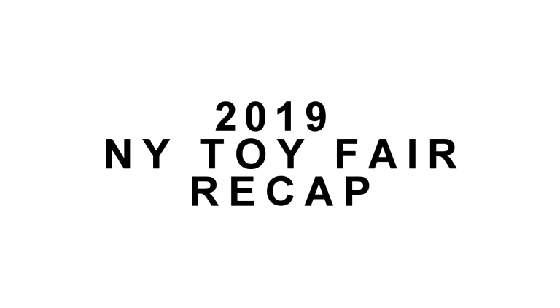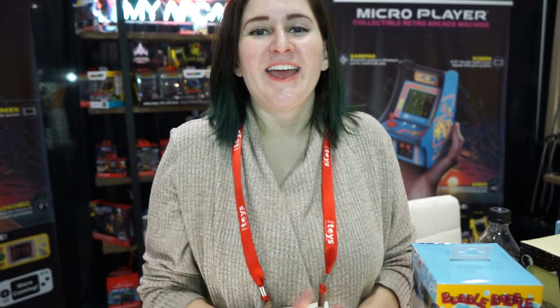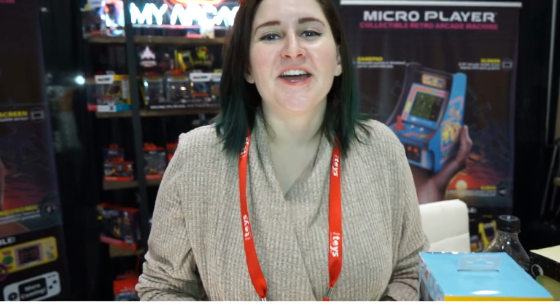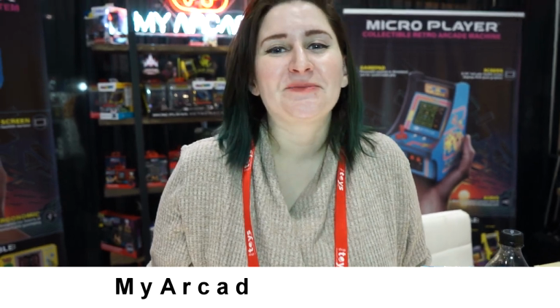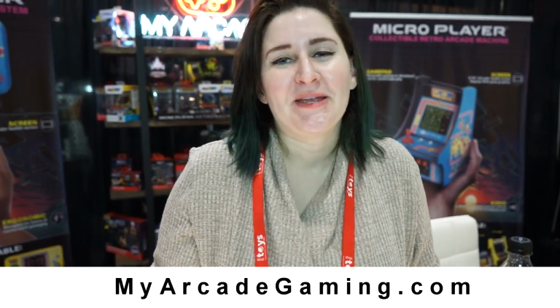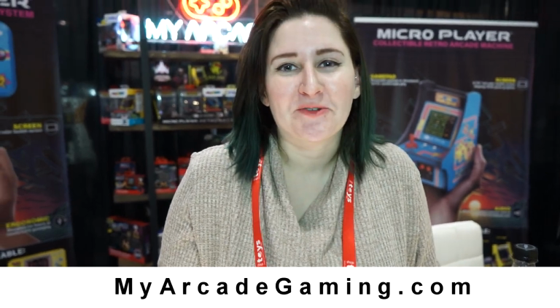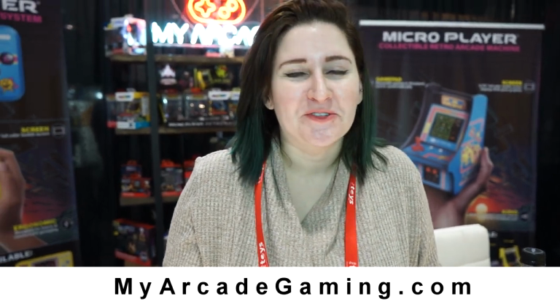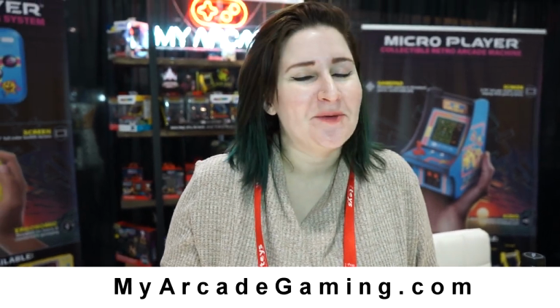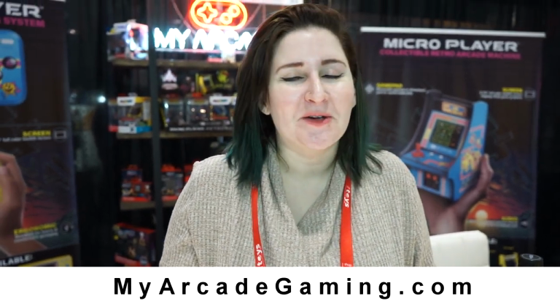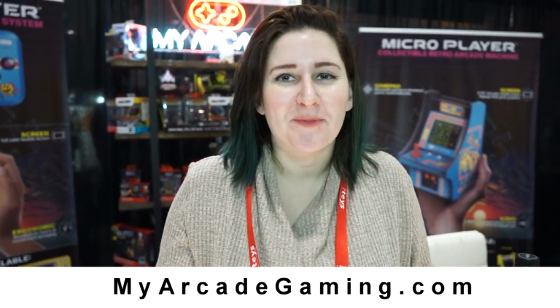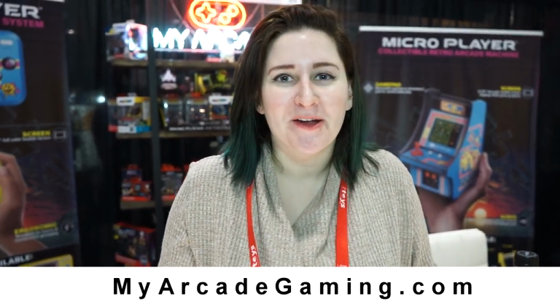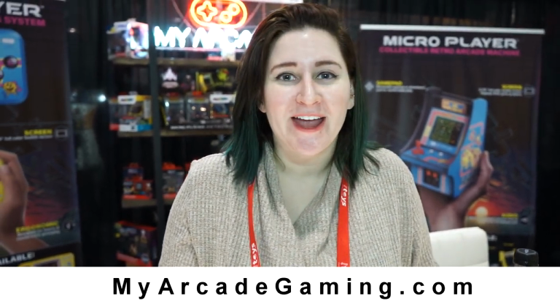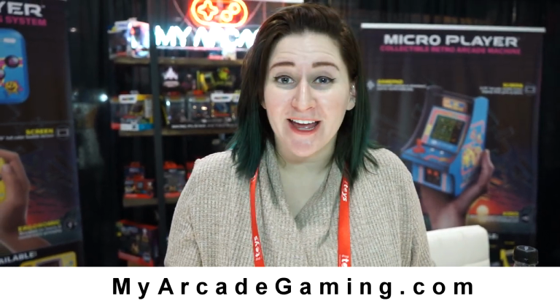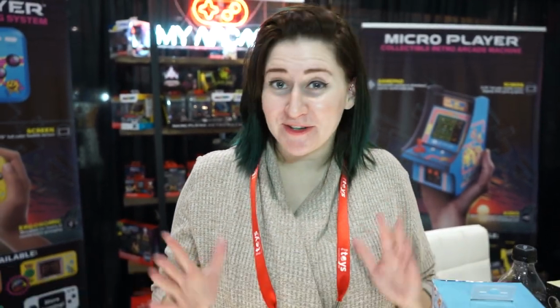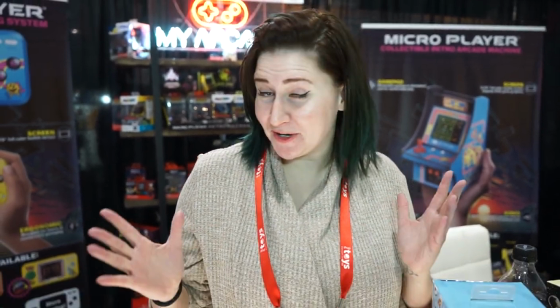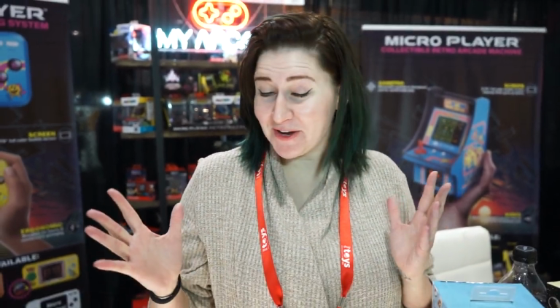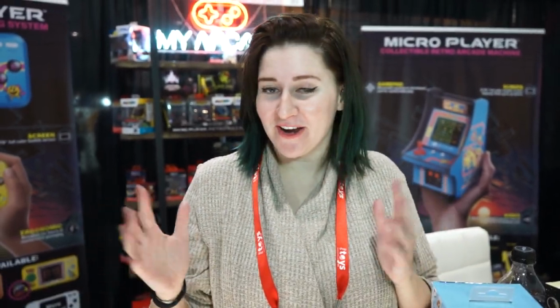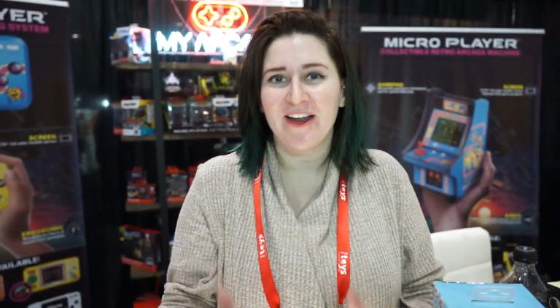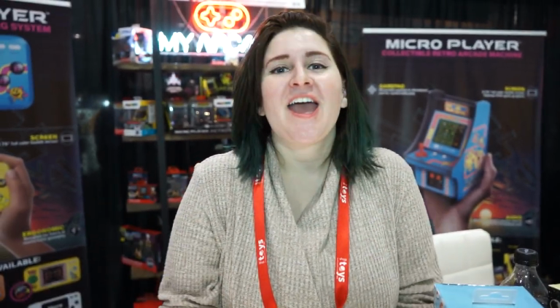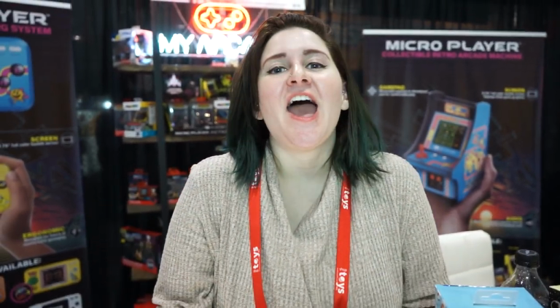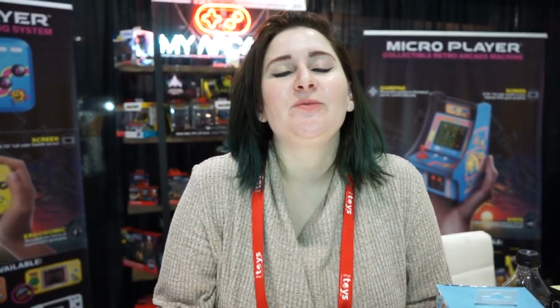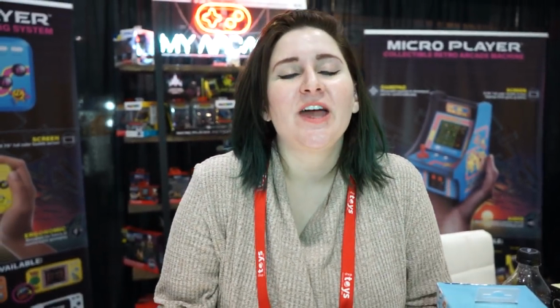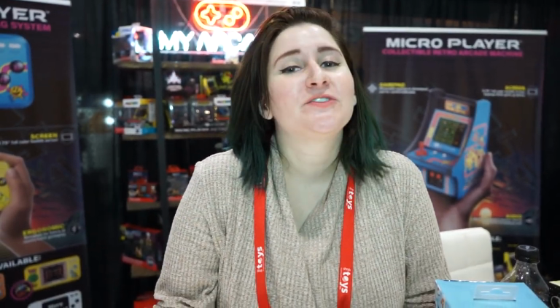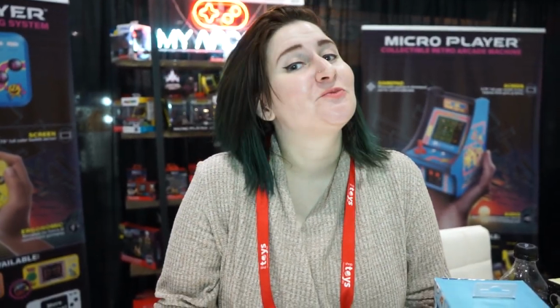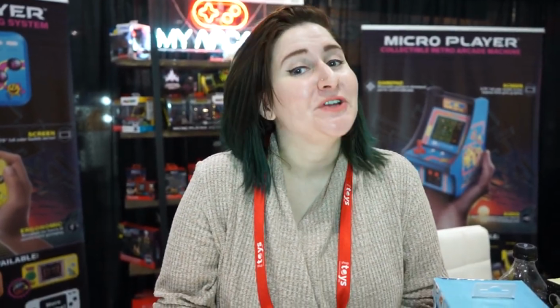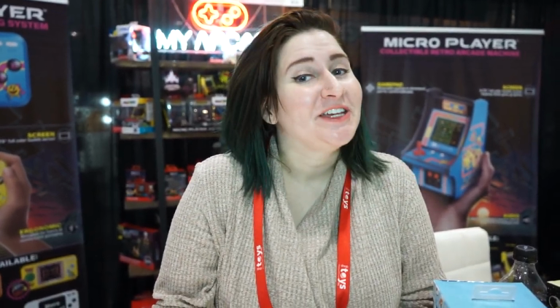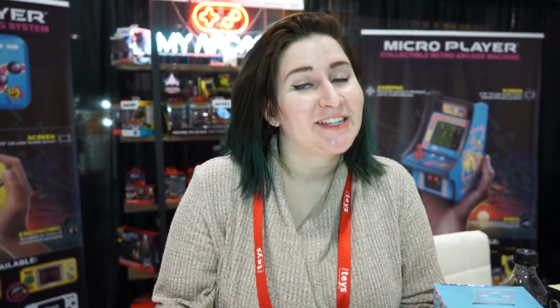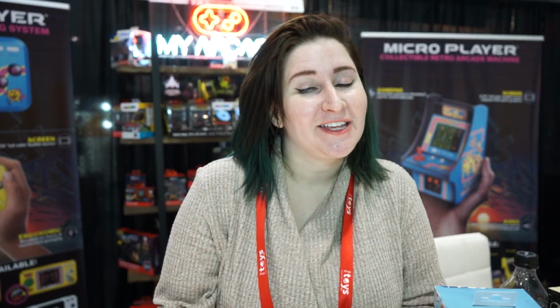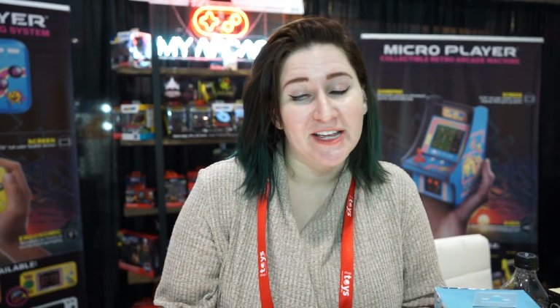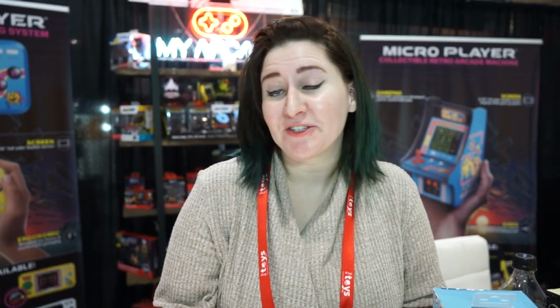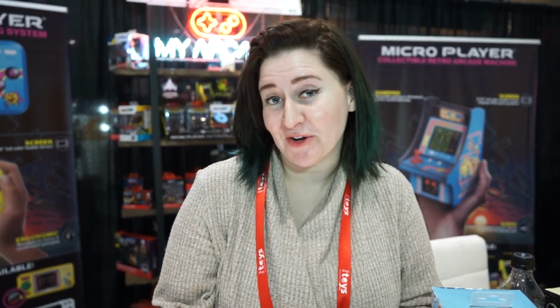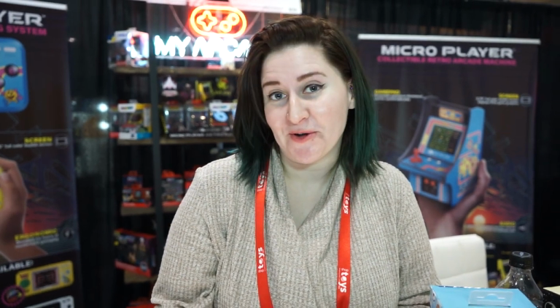Hey guys, my name is Crystal. I'm here with My Arcade at the New York Toy Fair, and we have some really exciting things to show you.